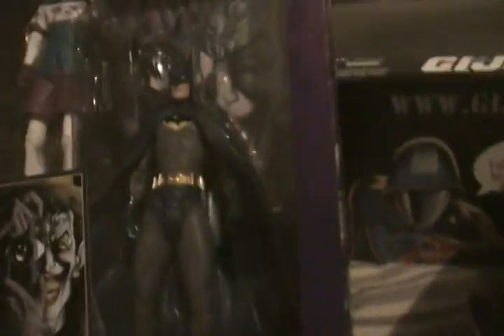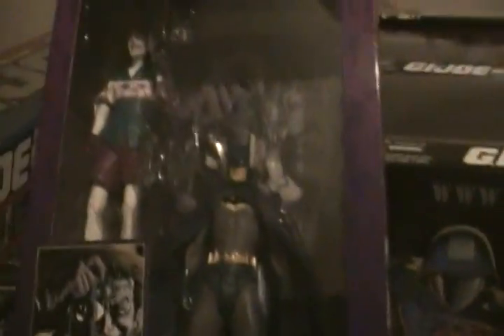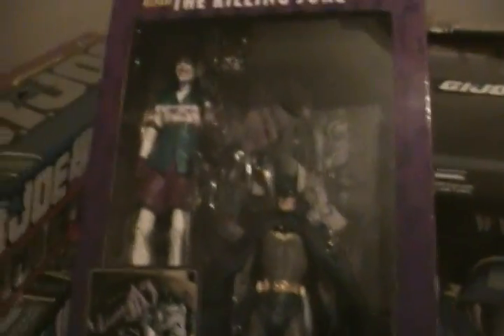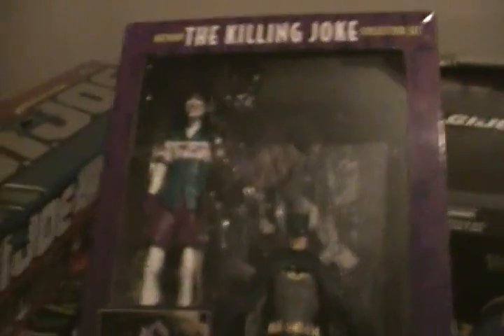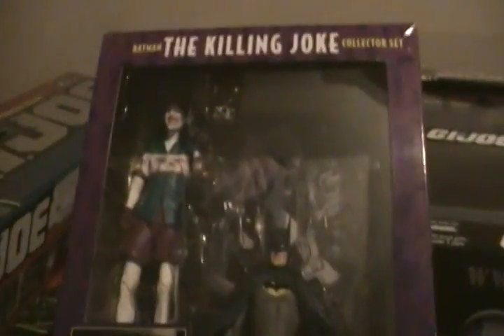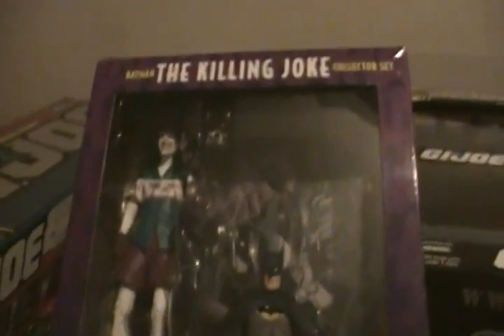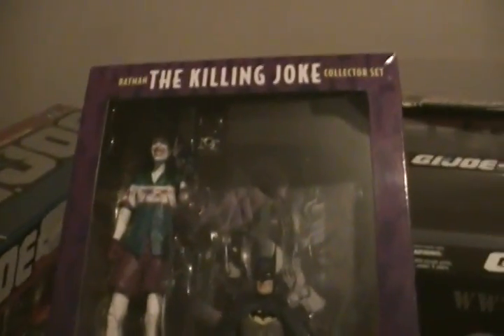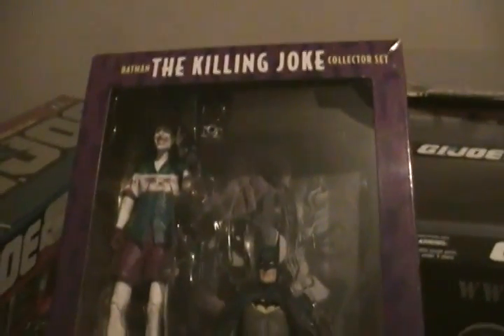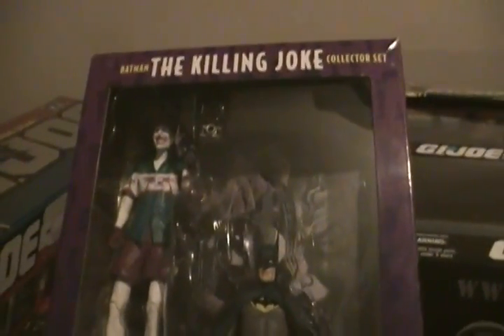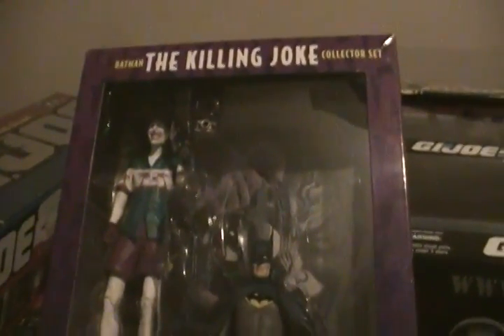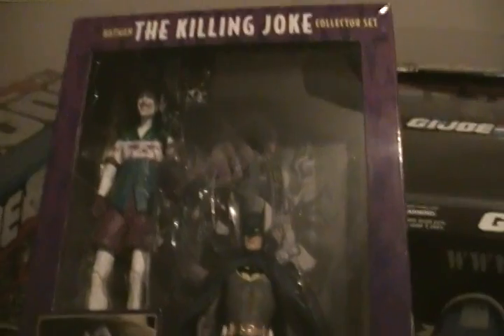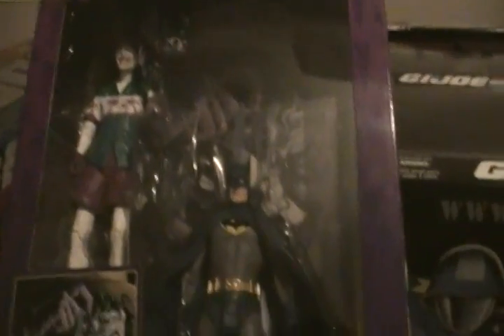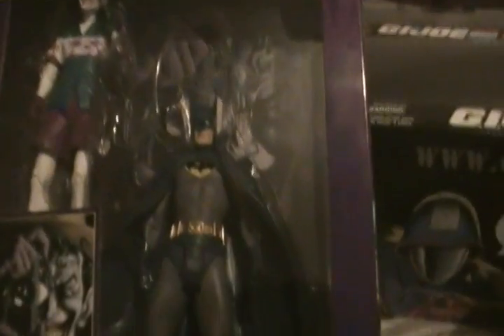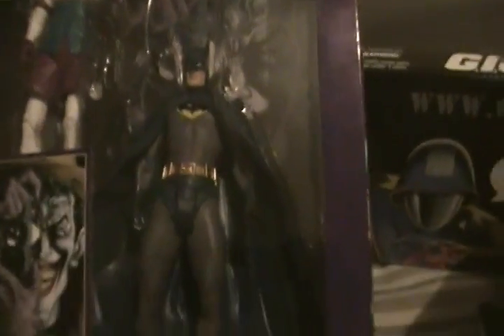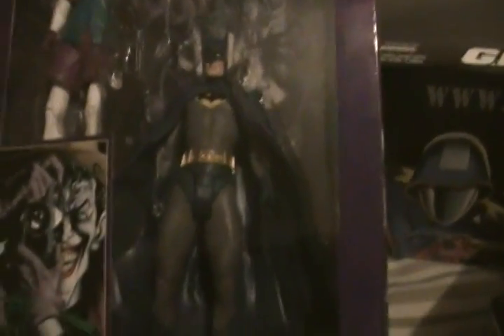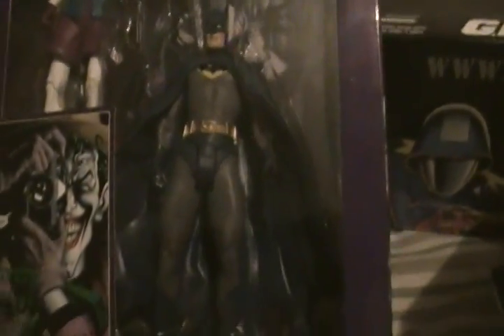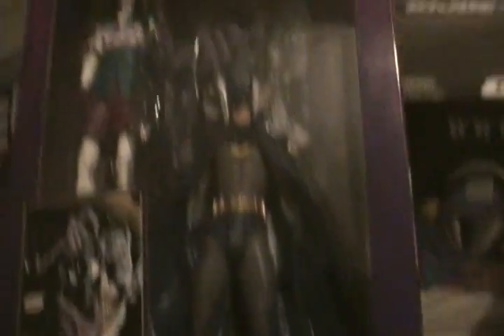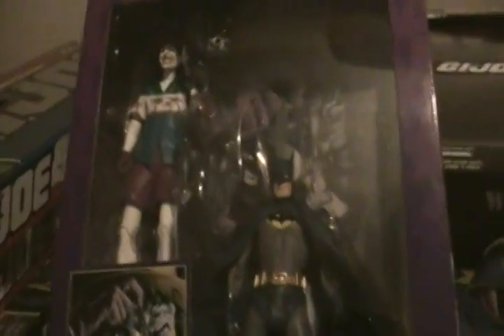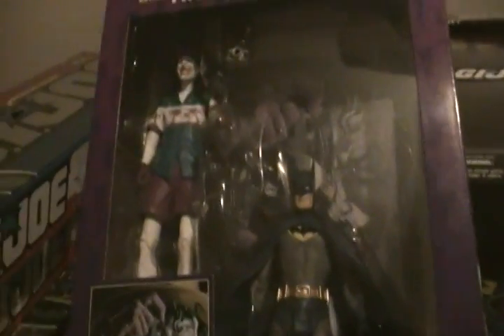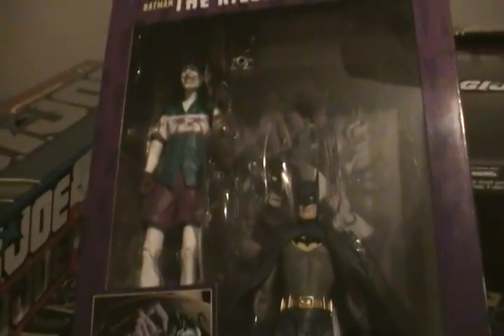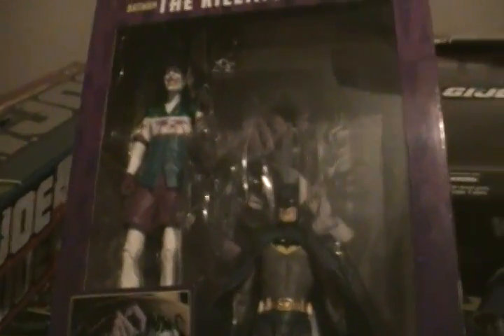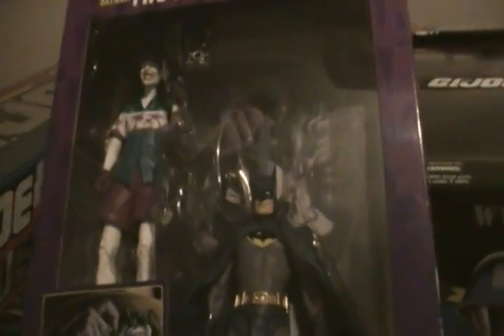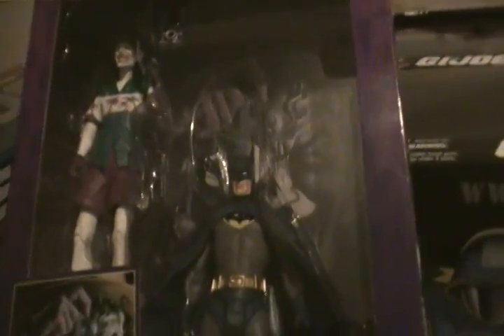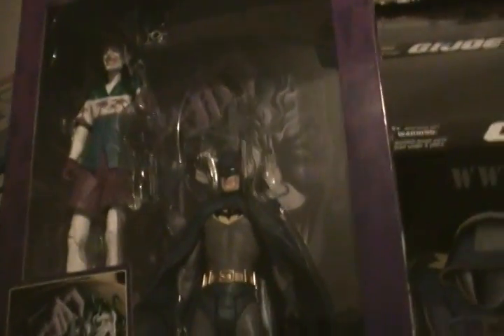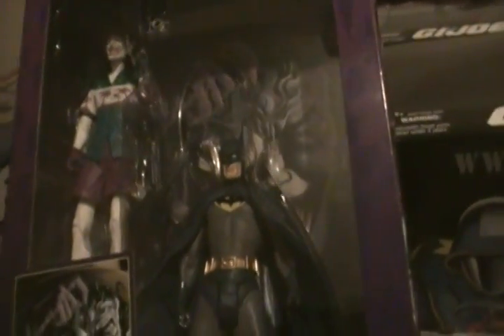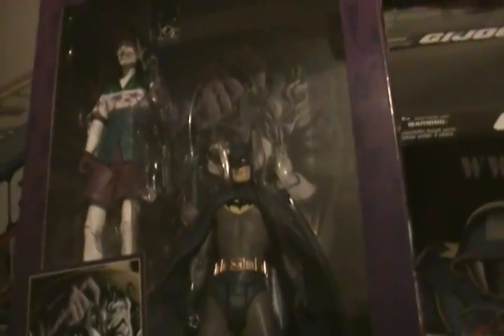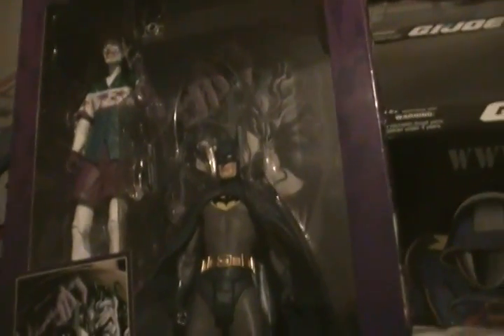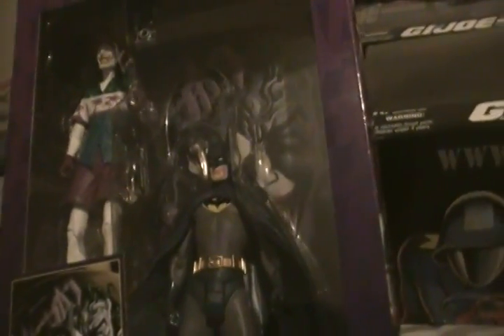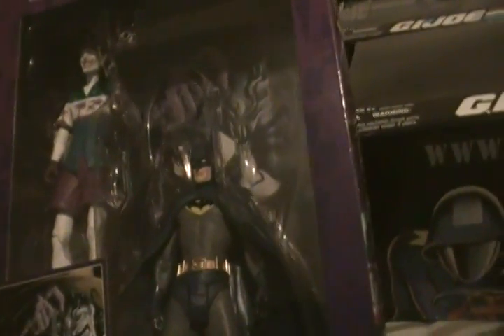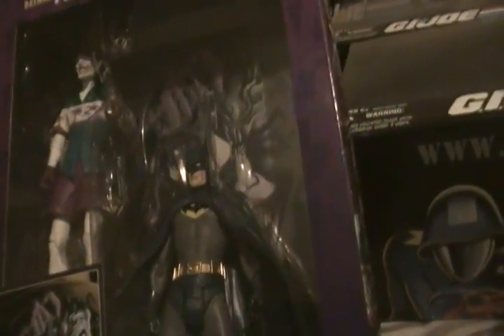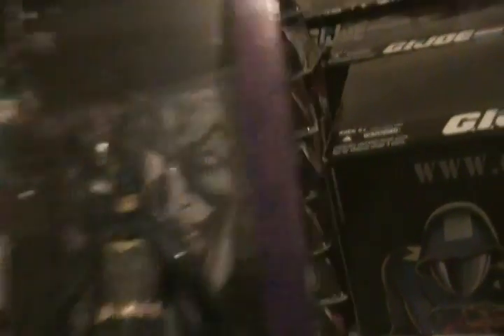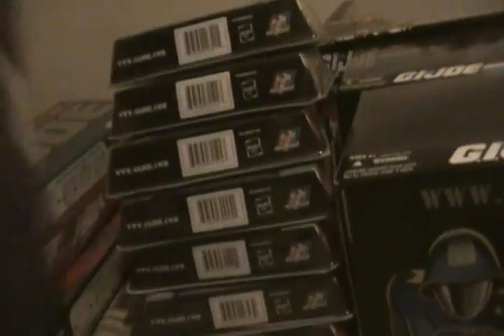I found this was pretty cool — it's the Killing Joke set. It's a Batman figure and a Joker figure, and it actually comes with a Killing Joke graphic novel.